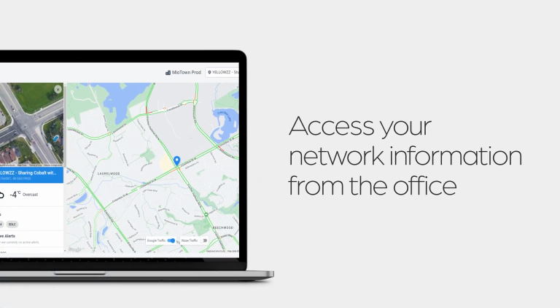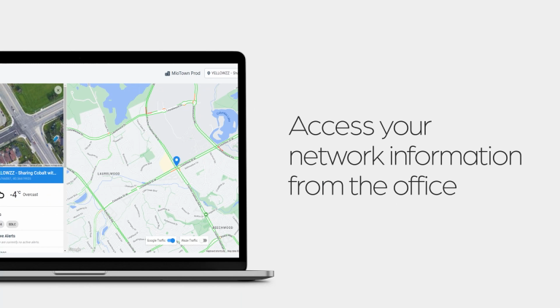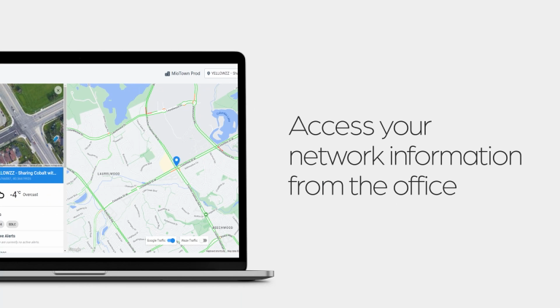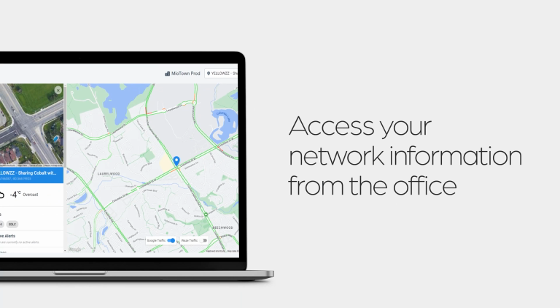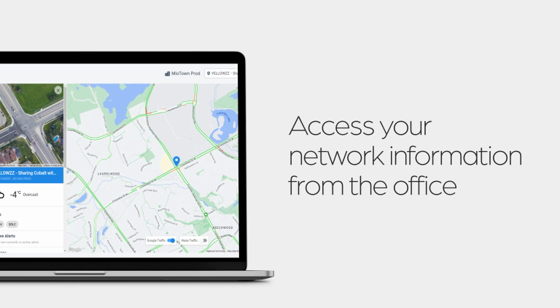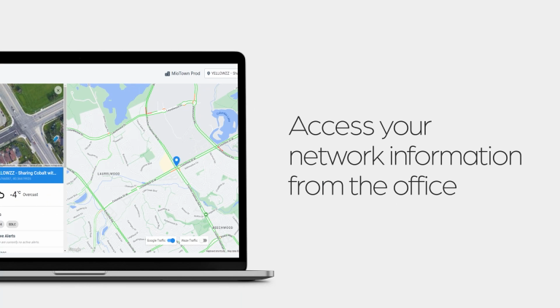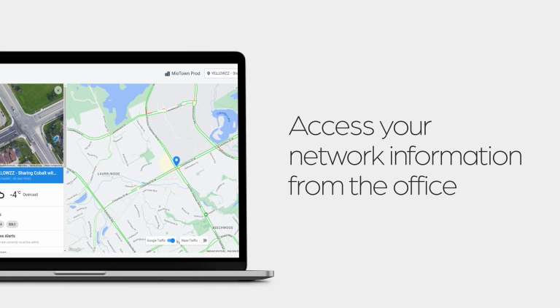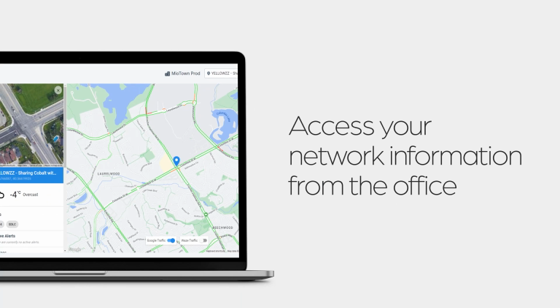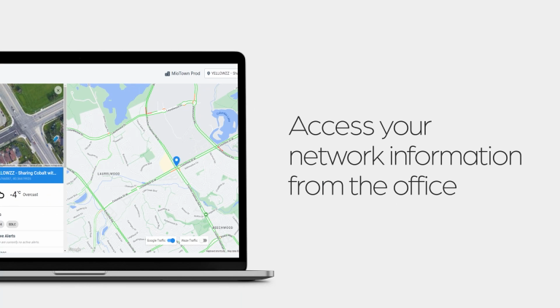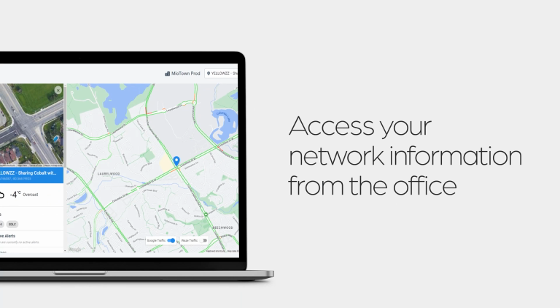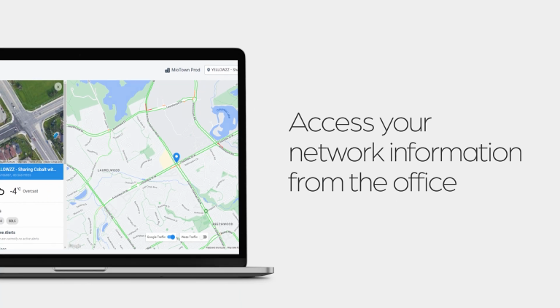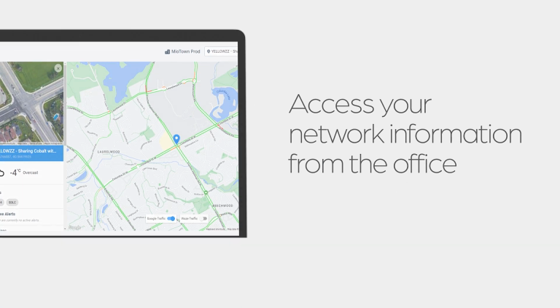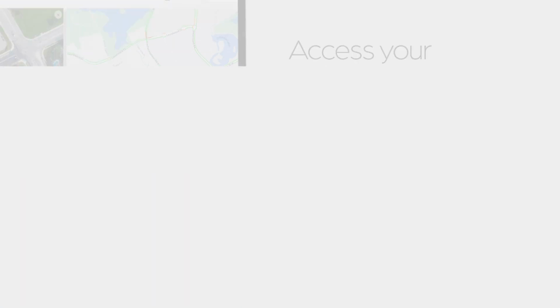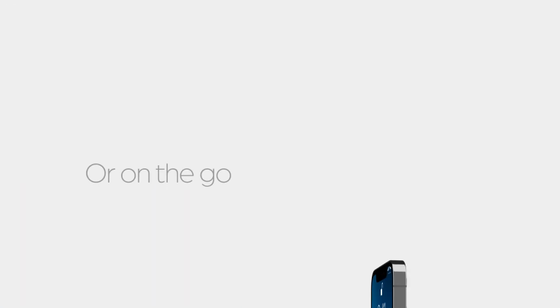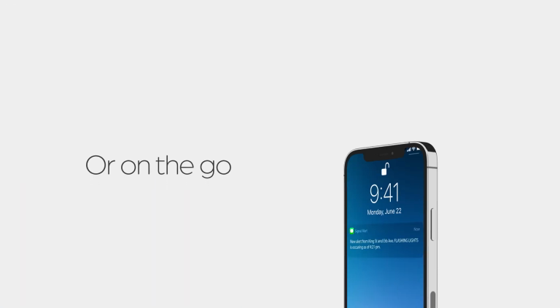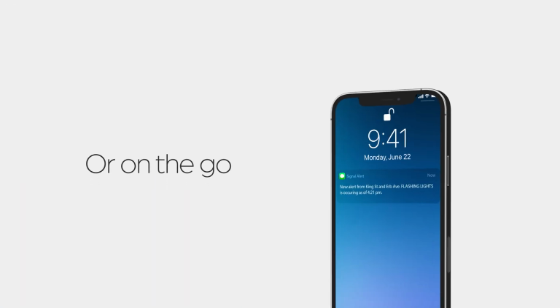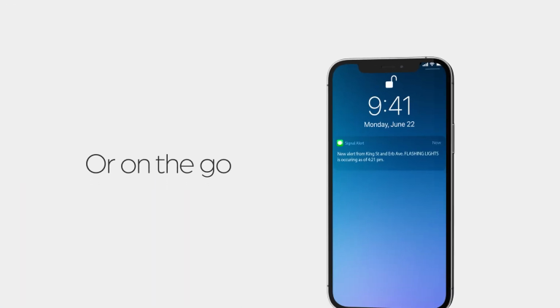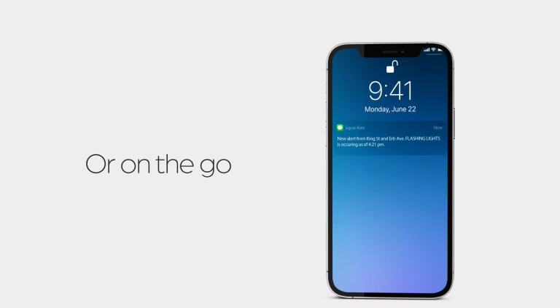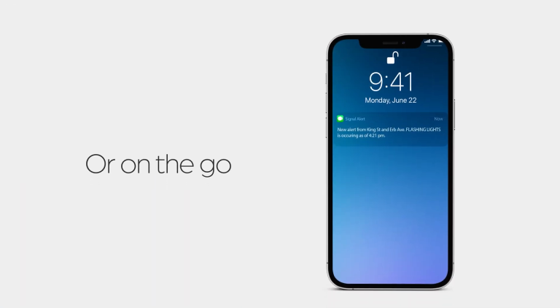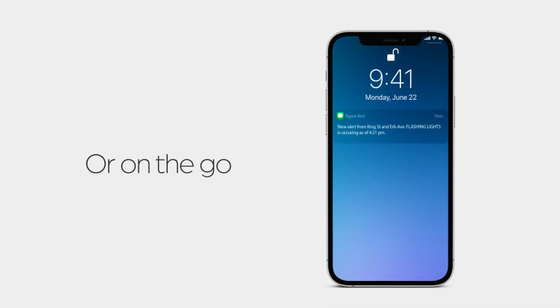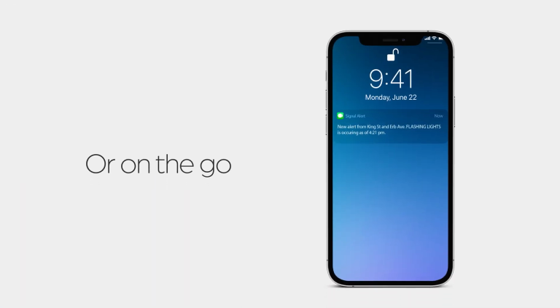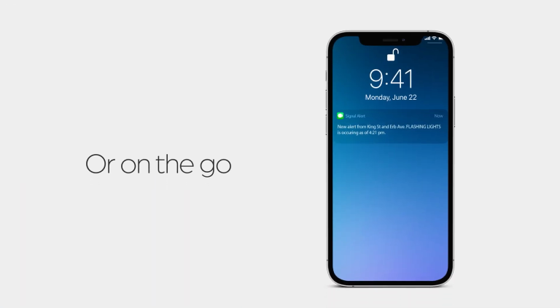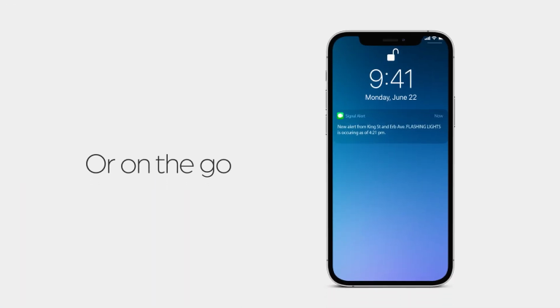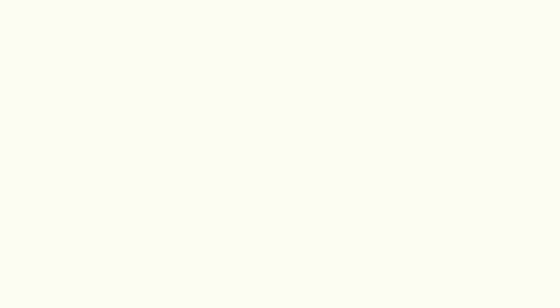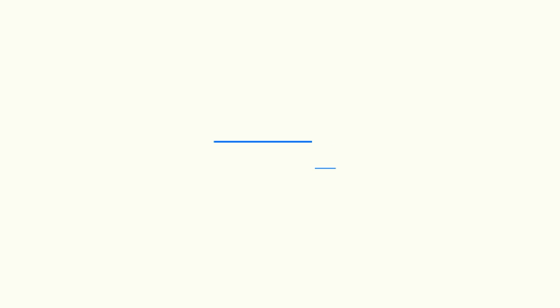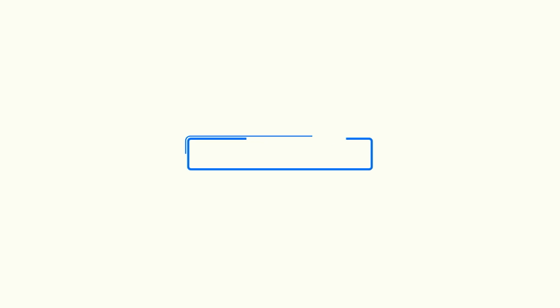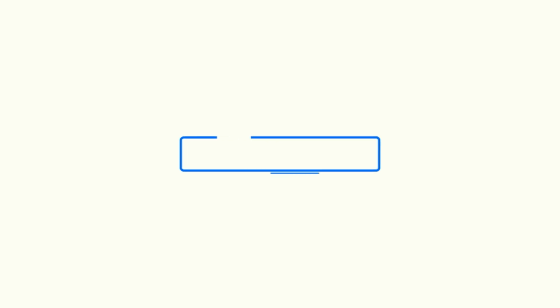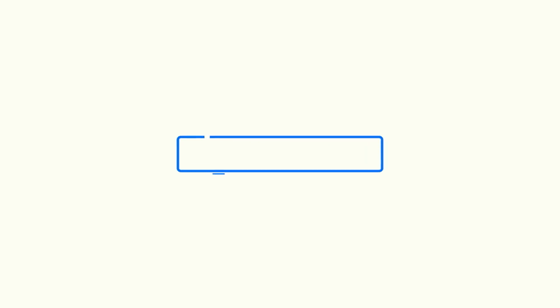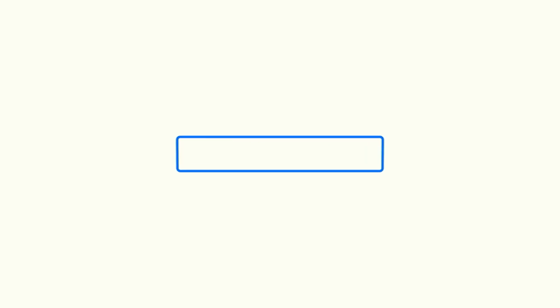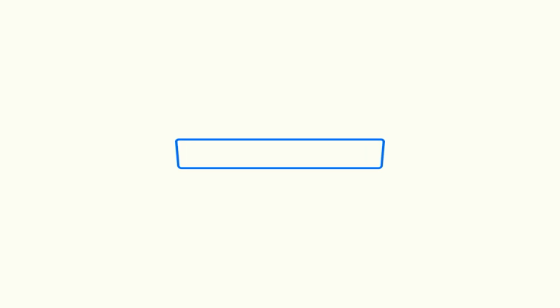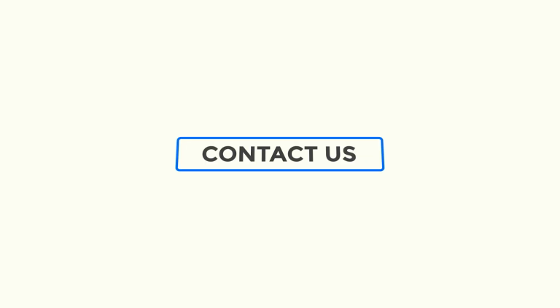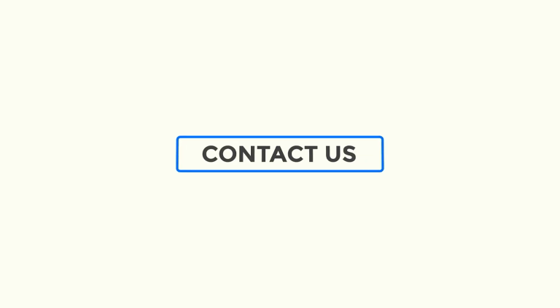And it is all accessible from the office or on the go. Miovision Intersection Monitoring. Contact us for more information.